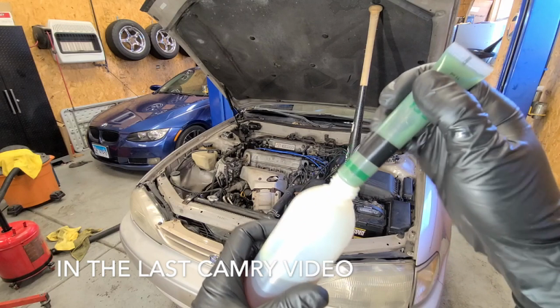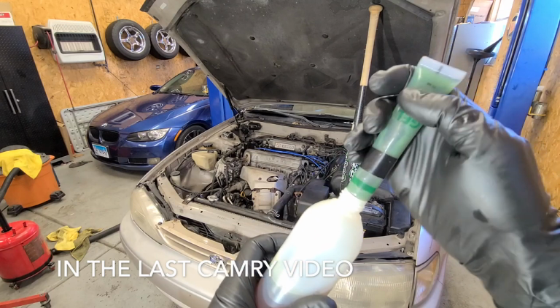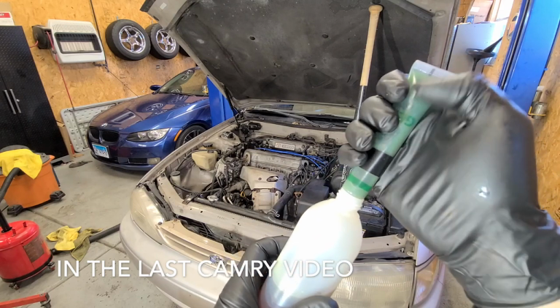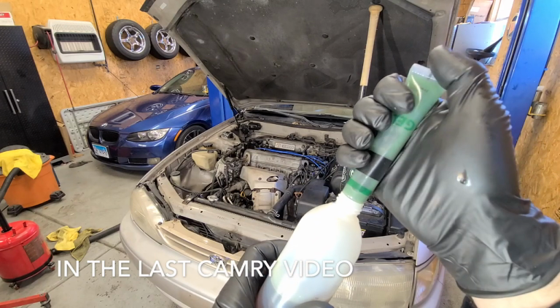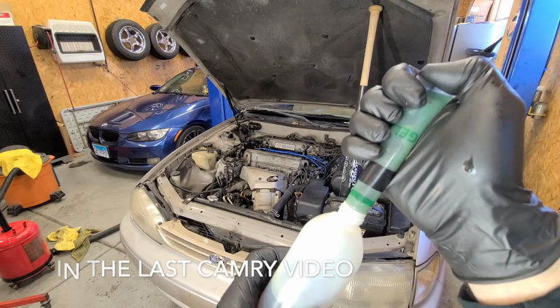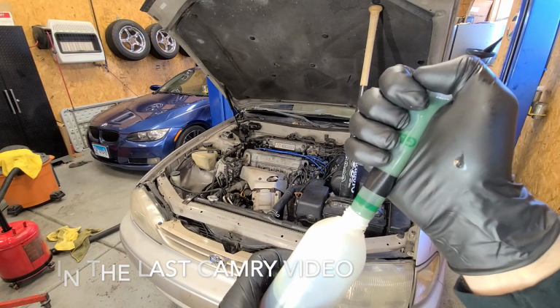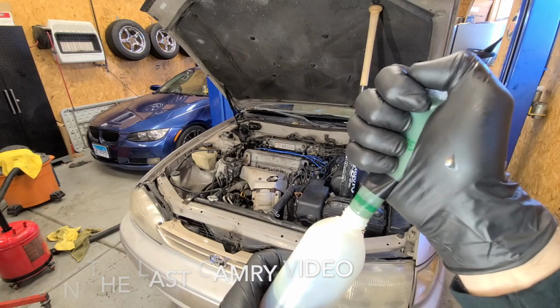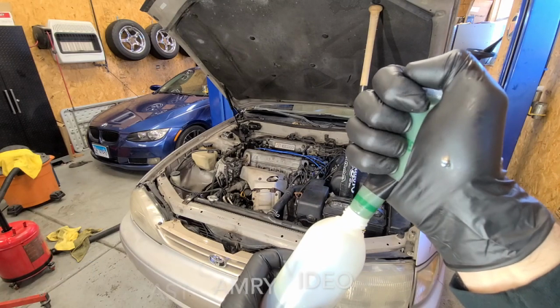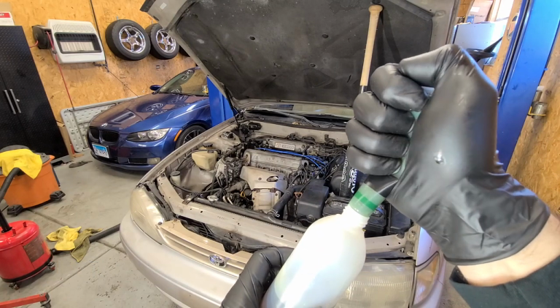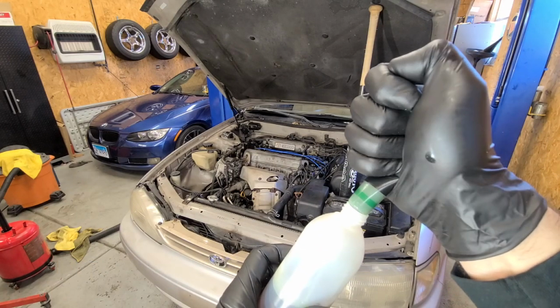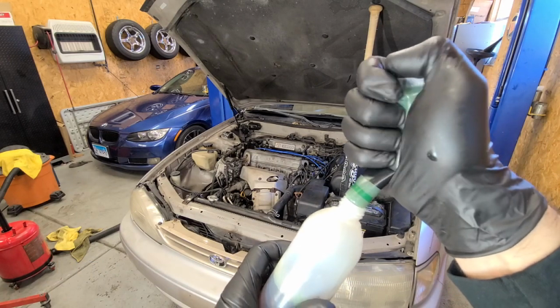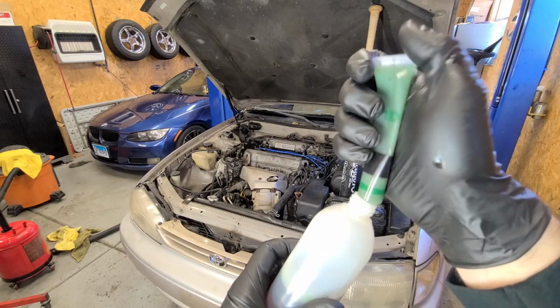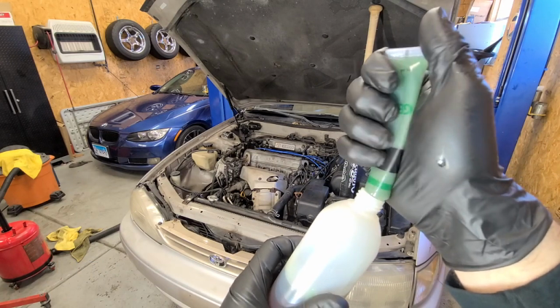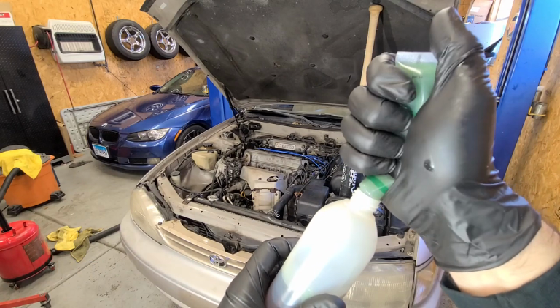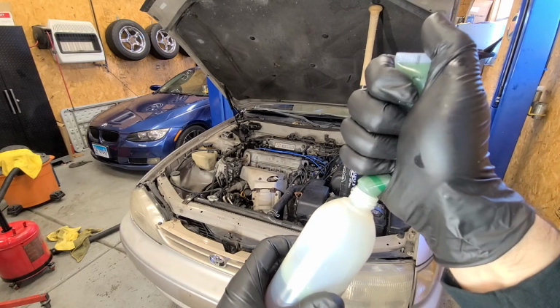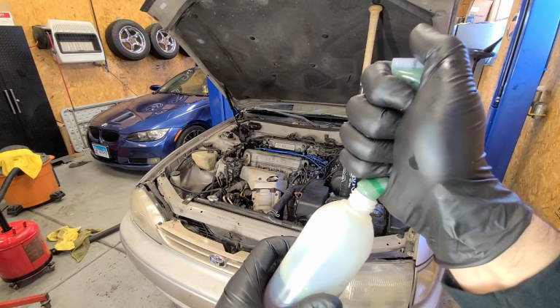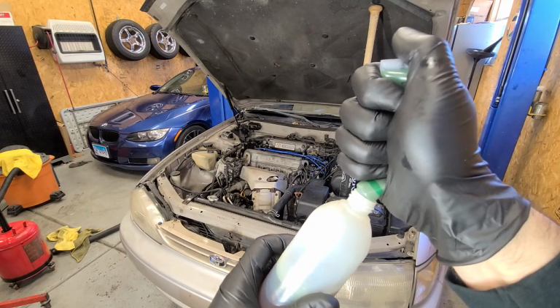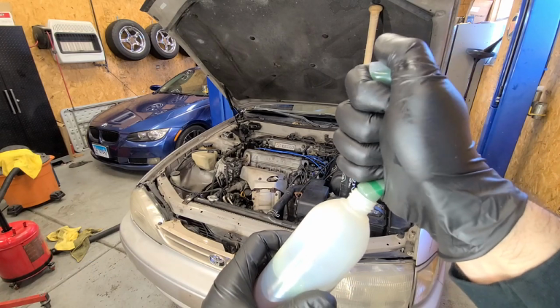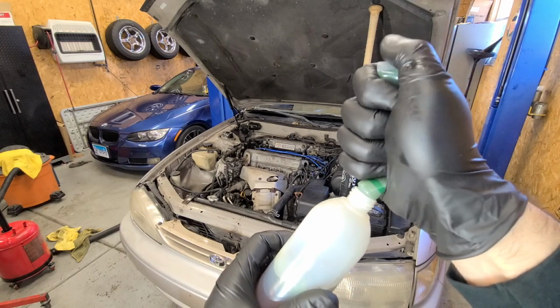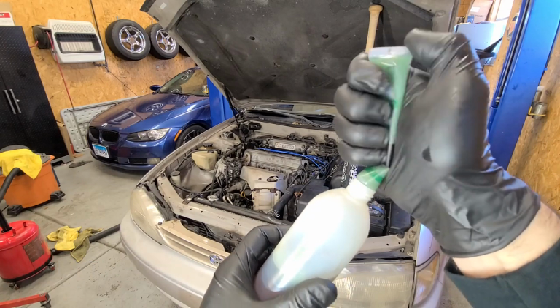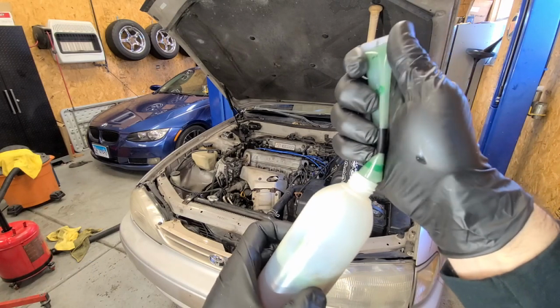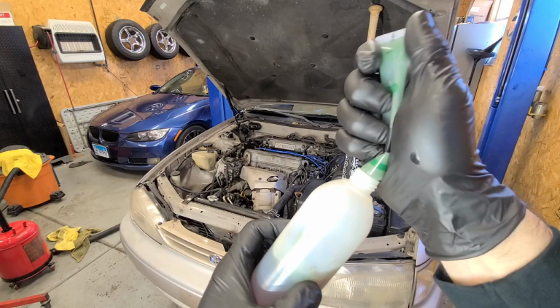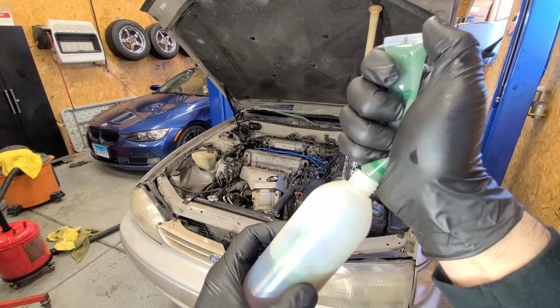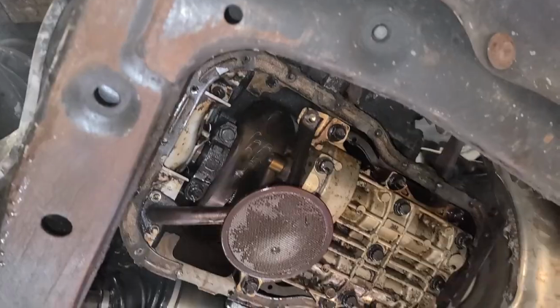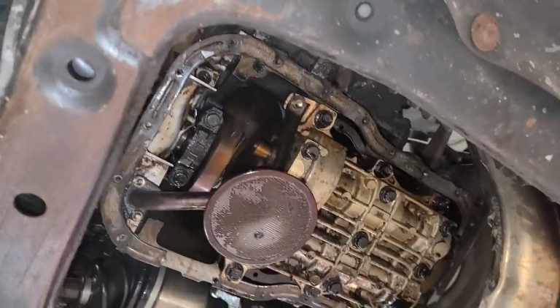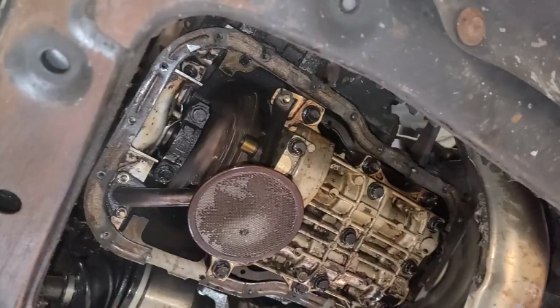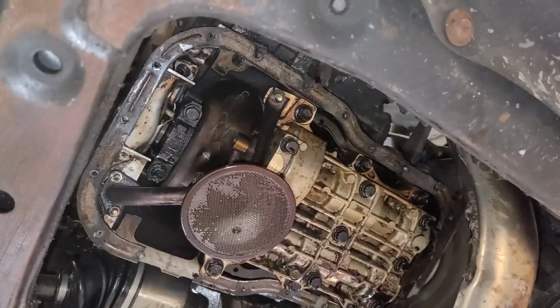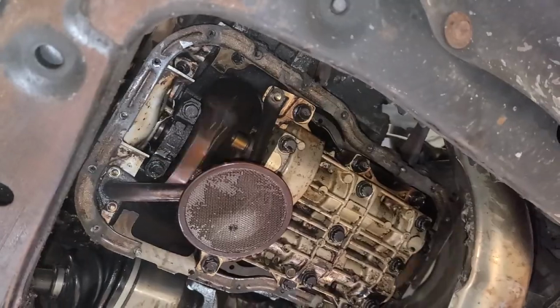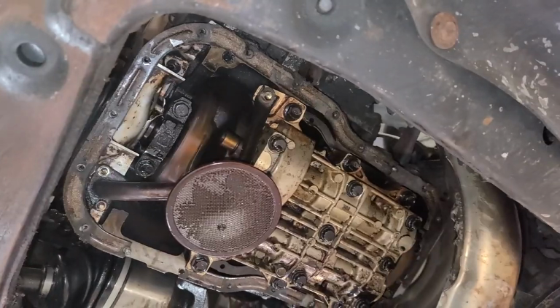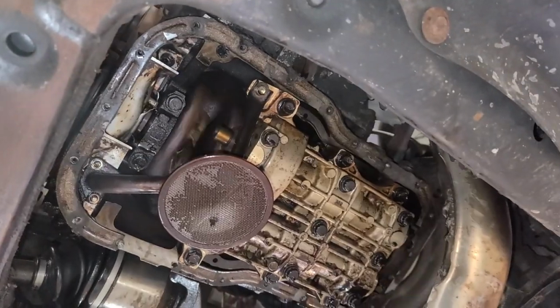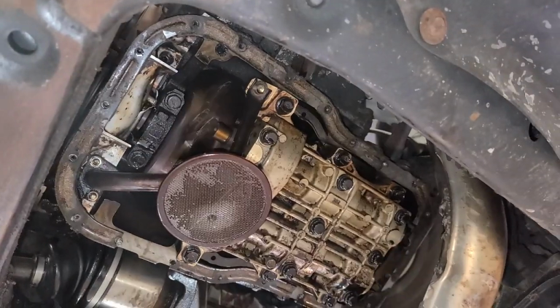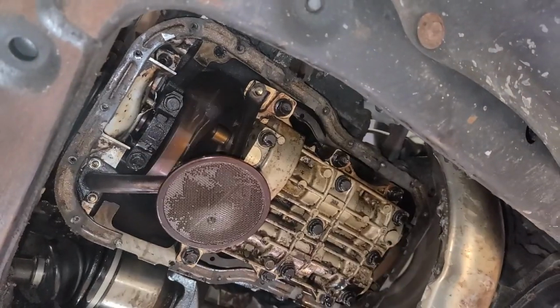They literally say on their site, and I quote, 'treatment grows new surface material in all those friction surfaces.' Still sounds really good though.